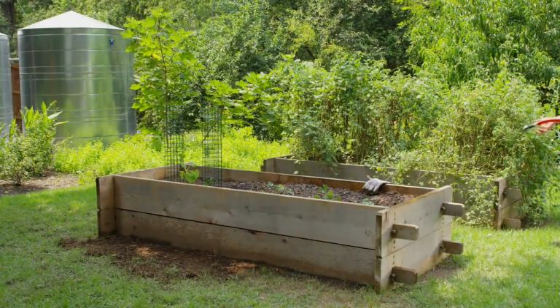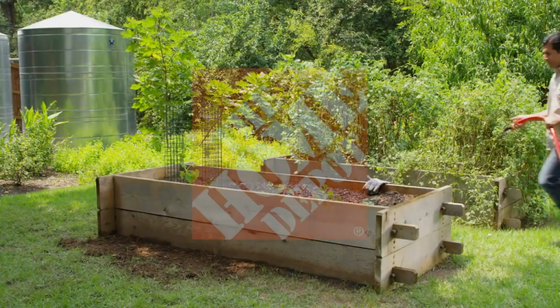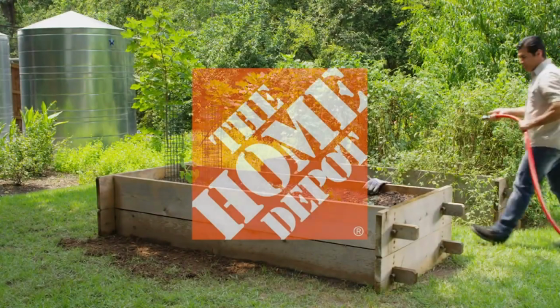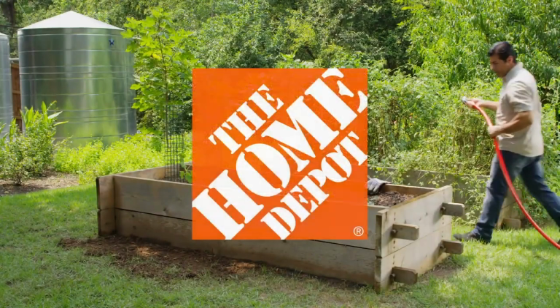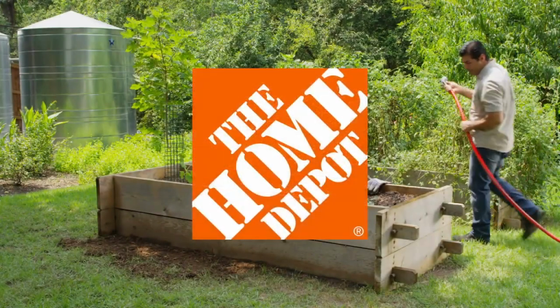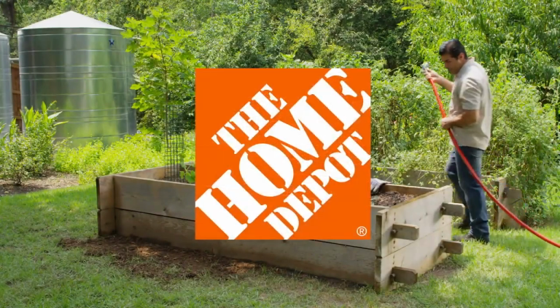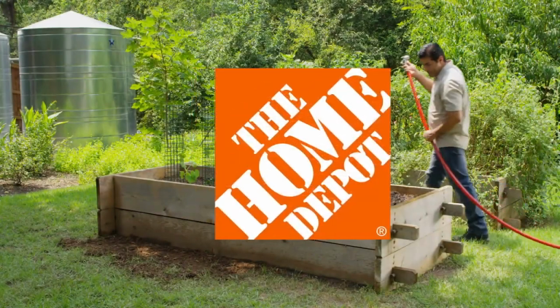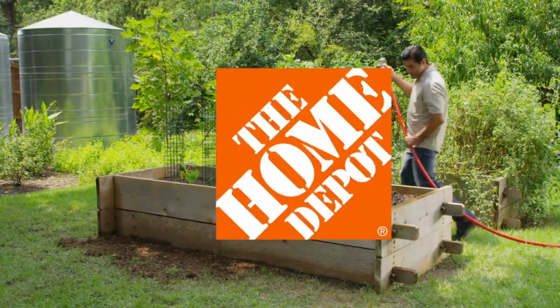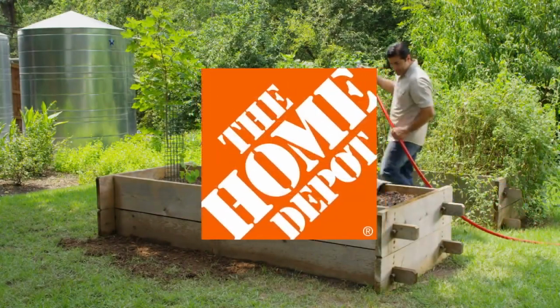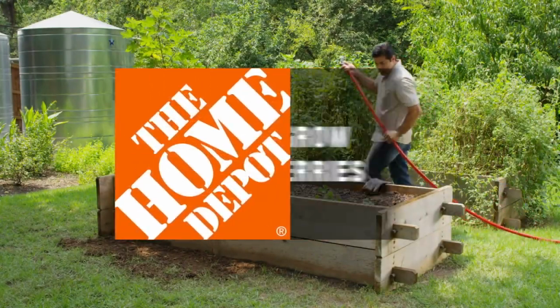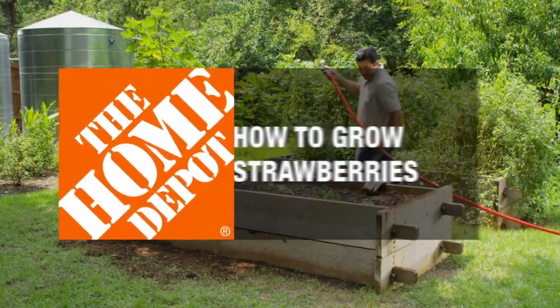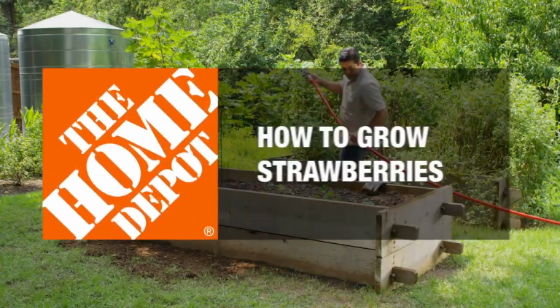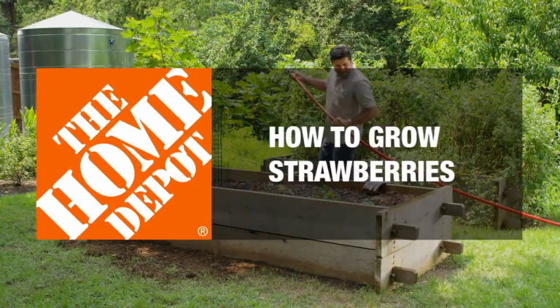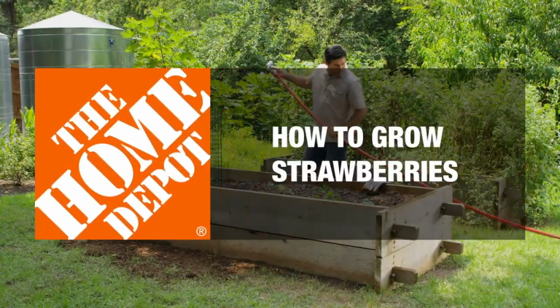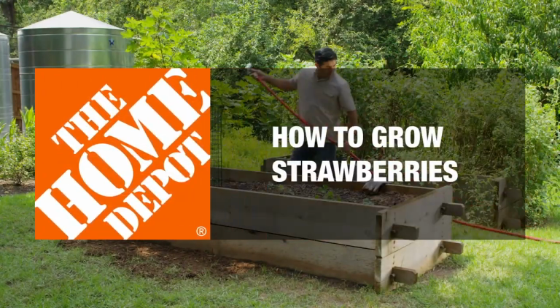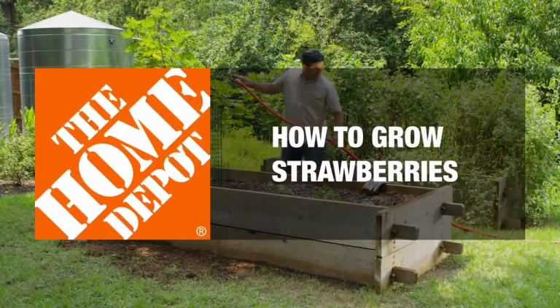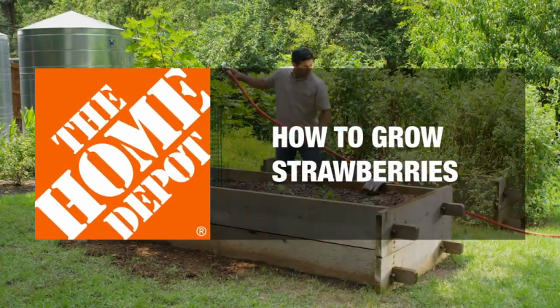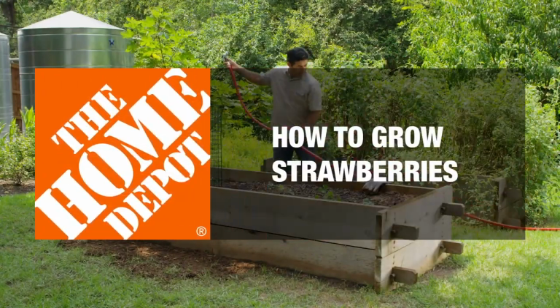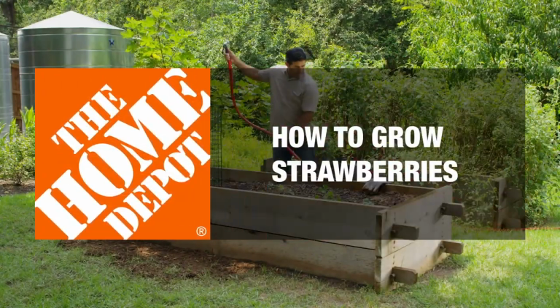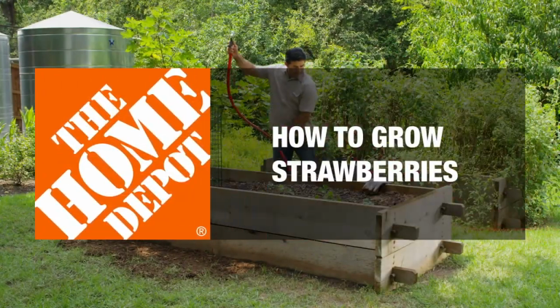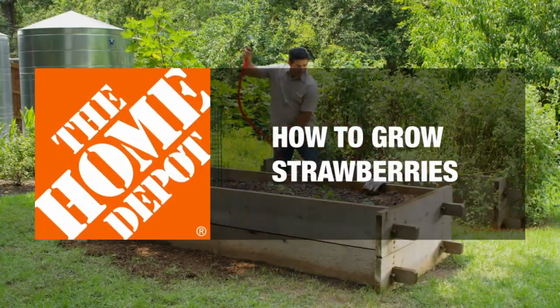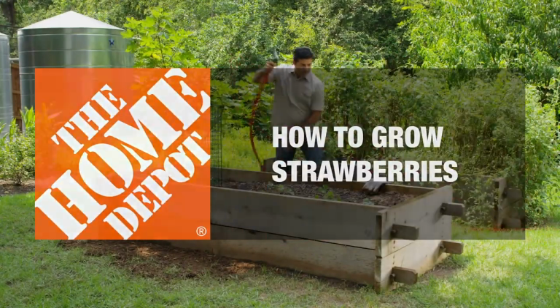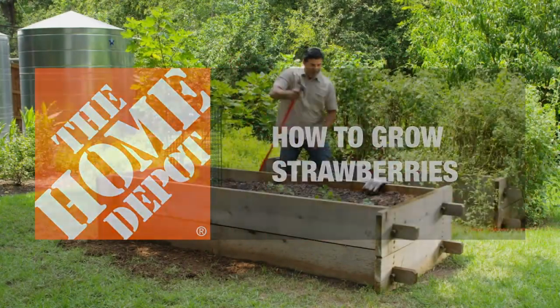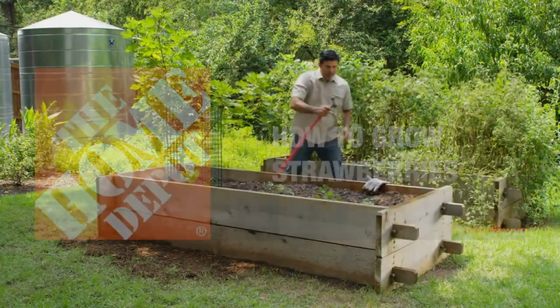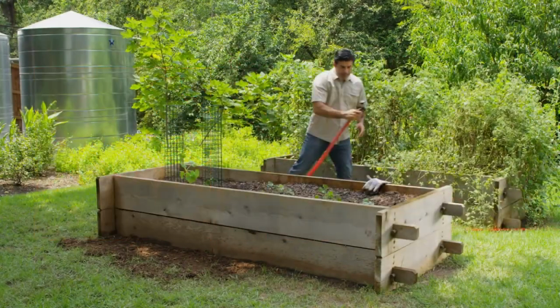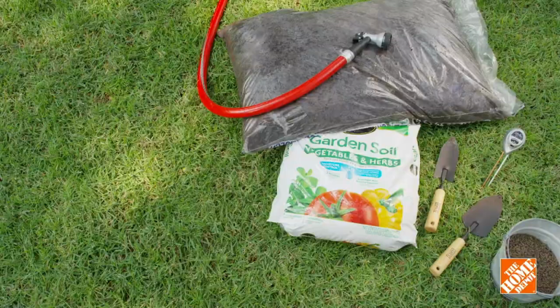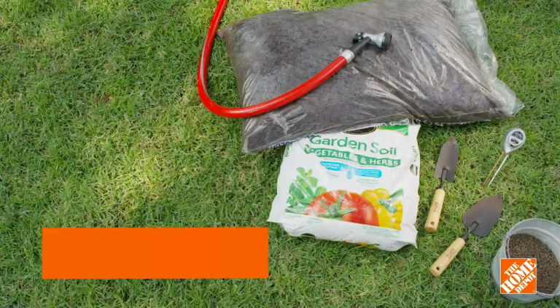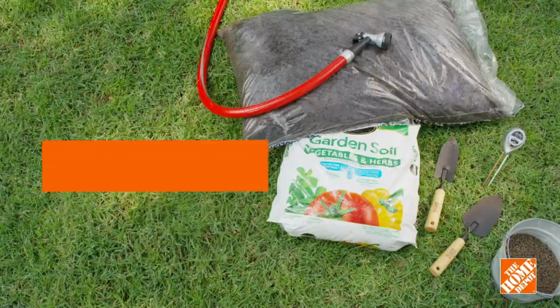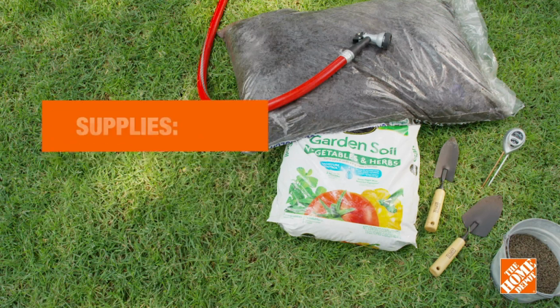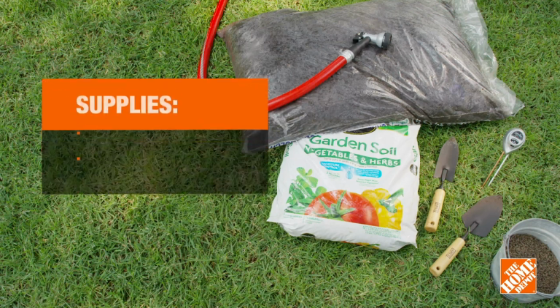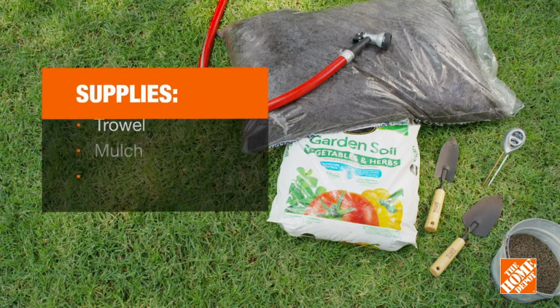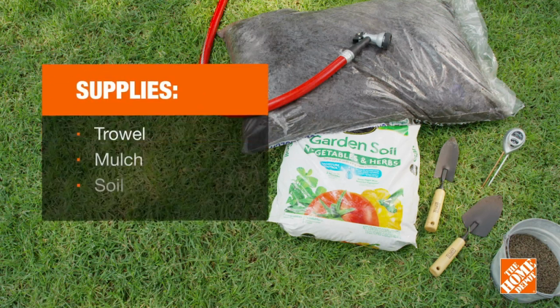Grow strawberries in your own yard with a few simple steps. Here's what you'll need.